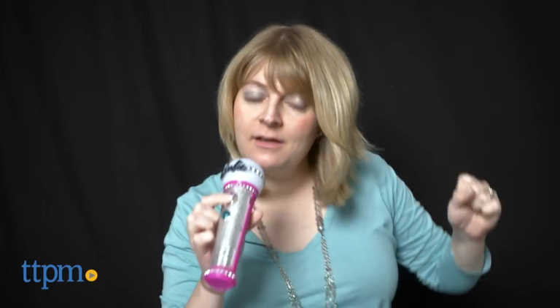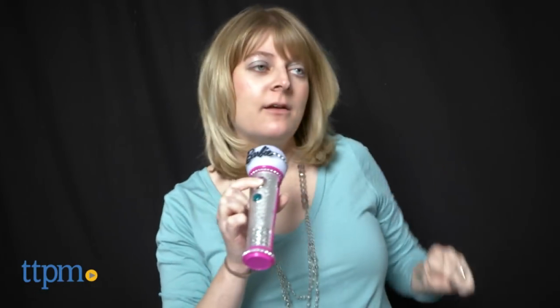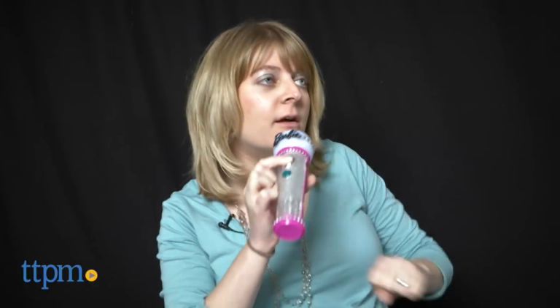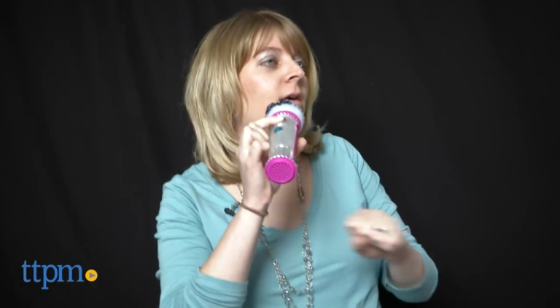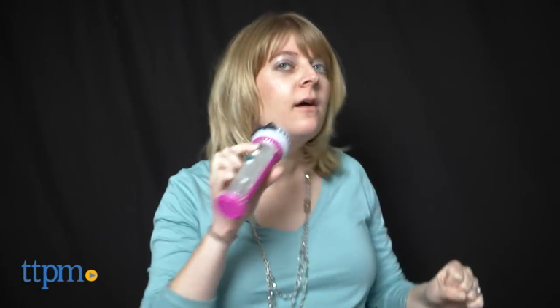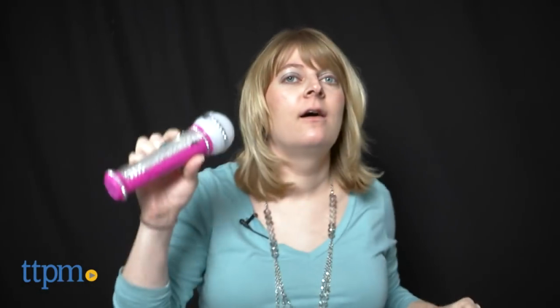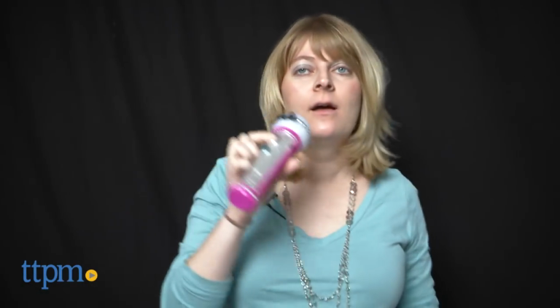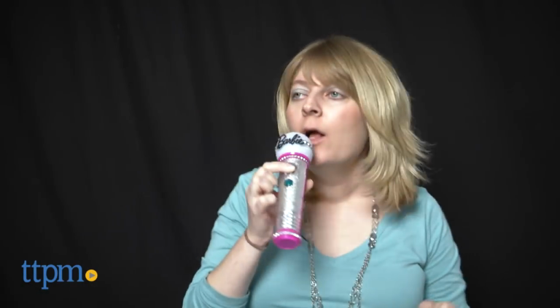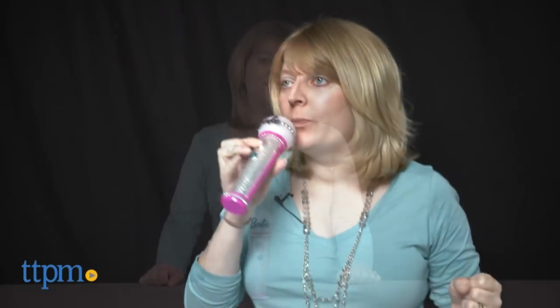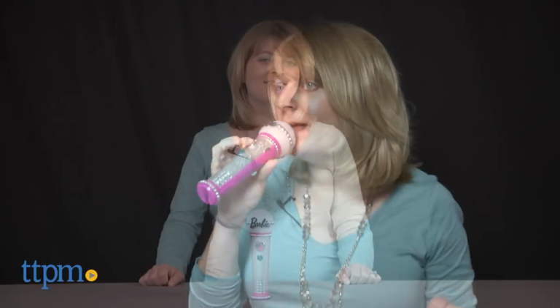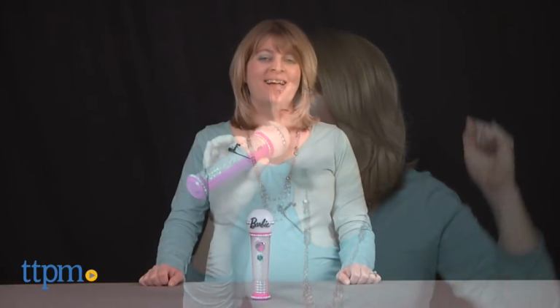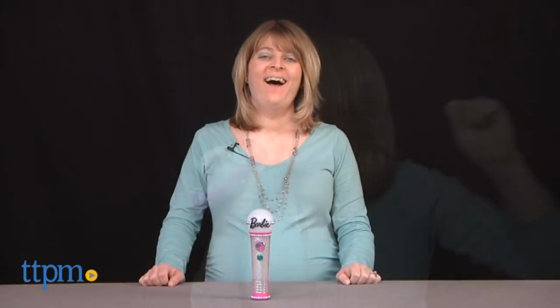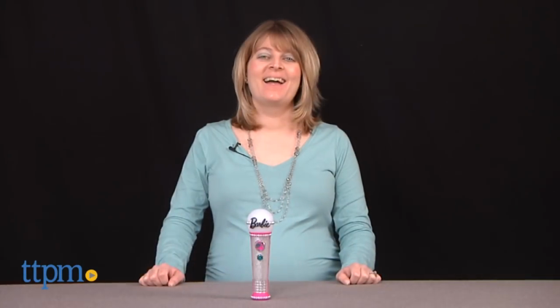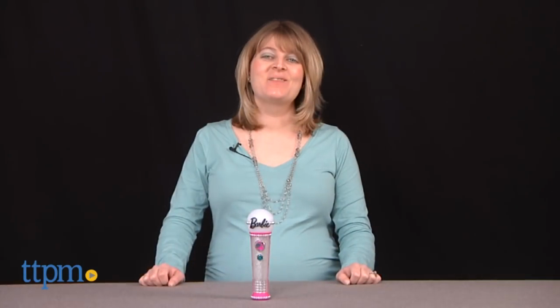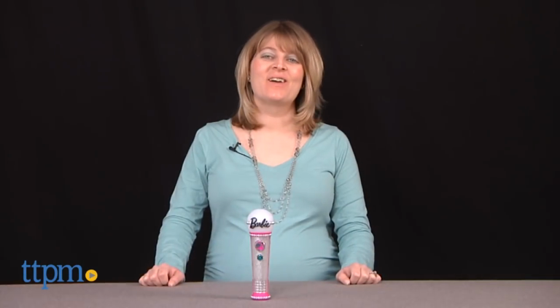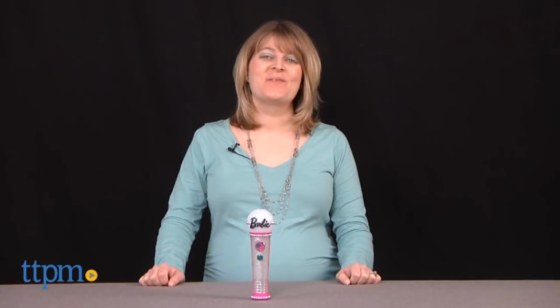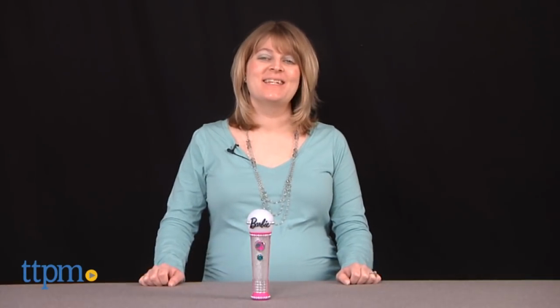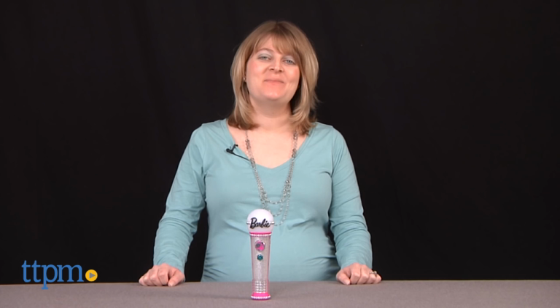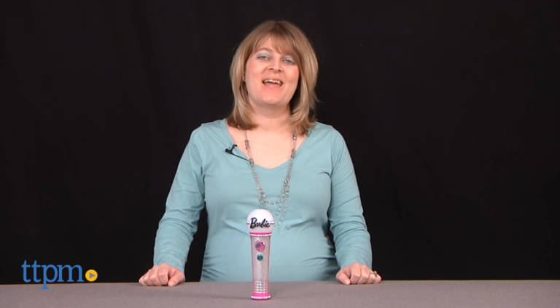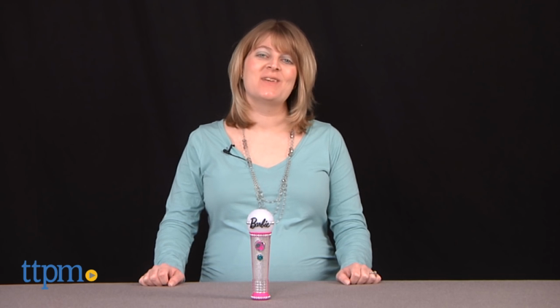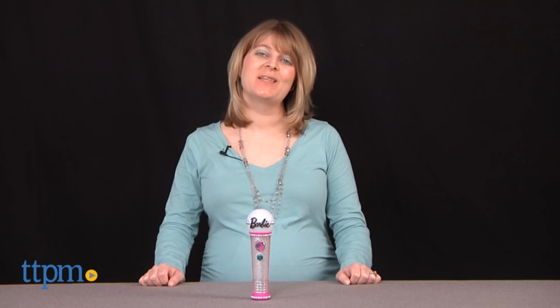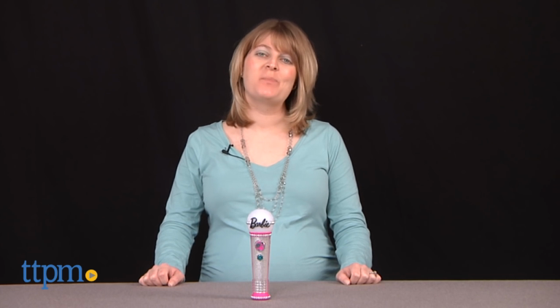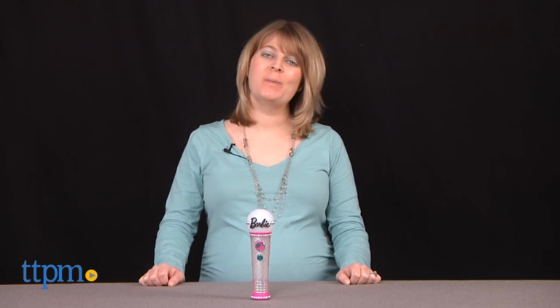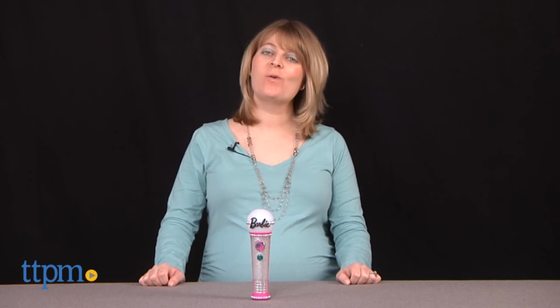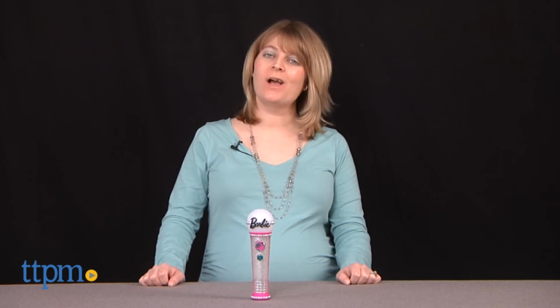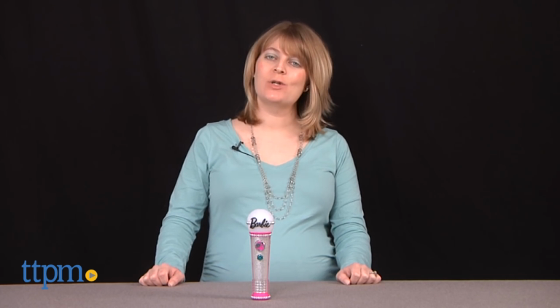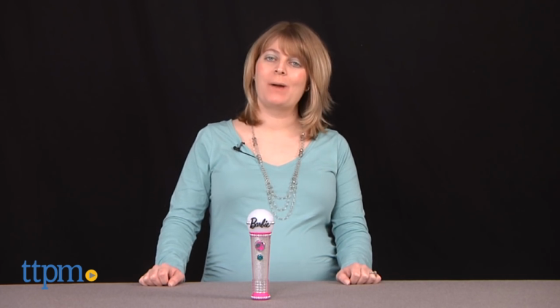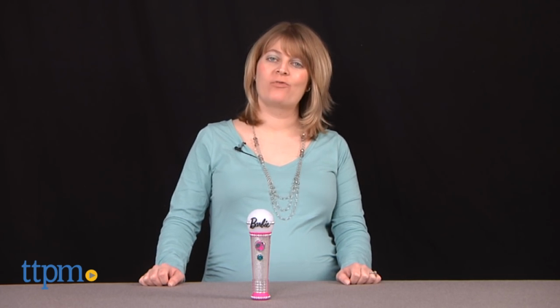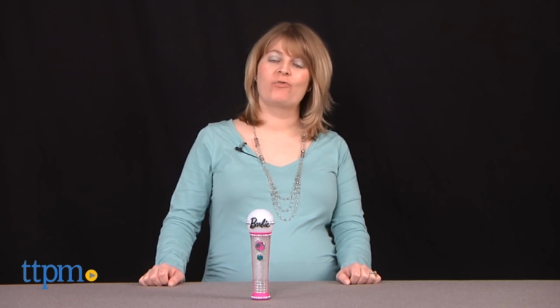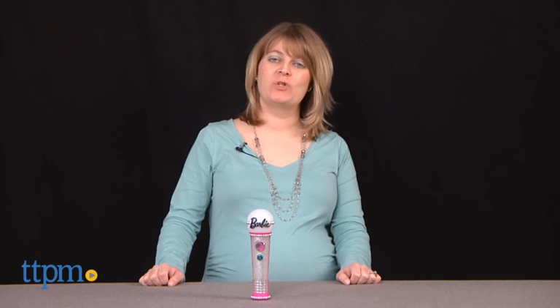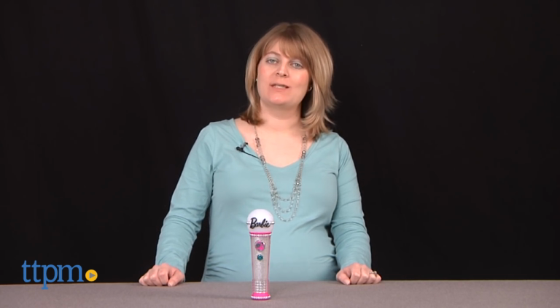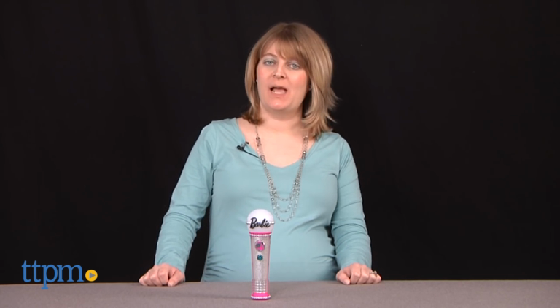Live out your rockstar dreams. Hi, I'm Laurie from TTPM here with the Barbie Rockstar Microphone from Just Play.